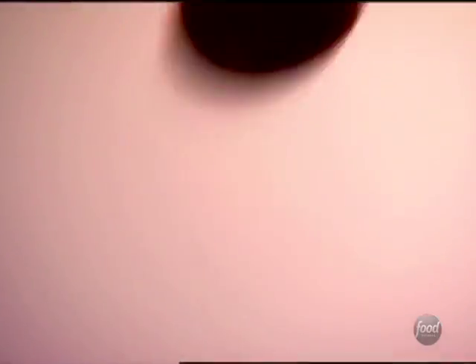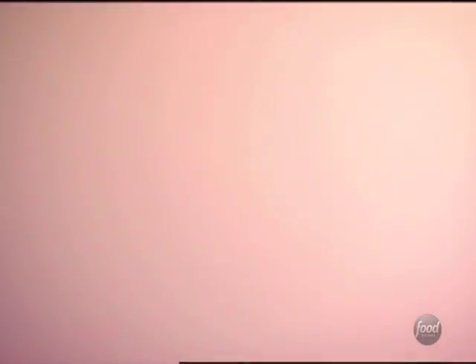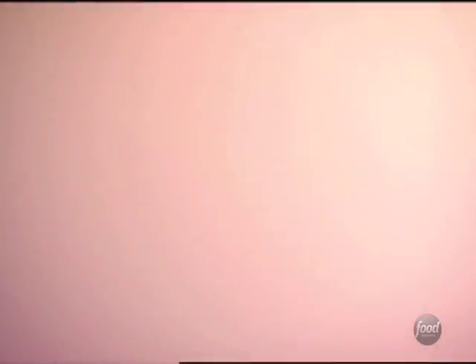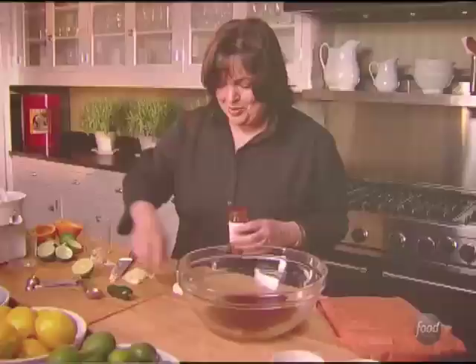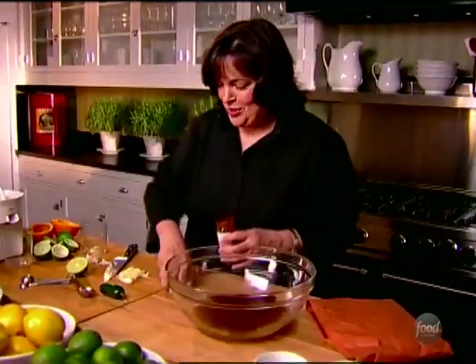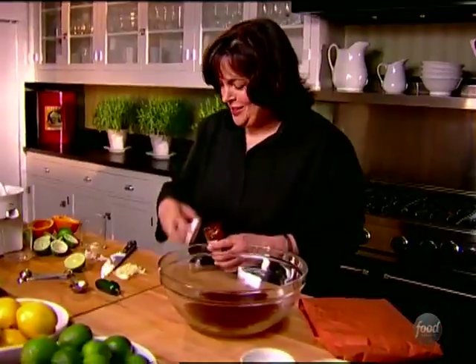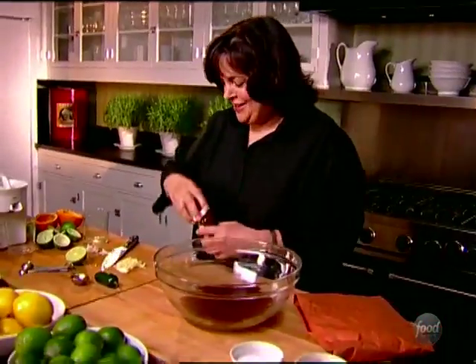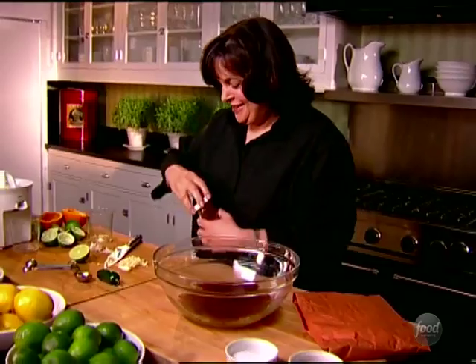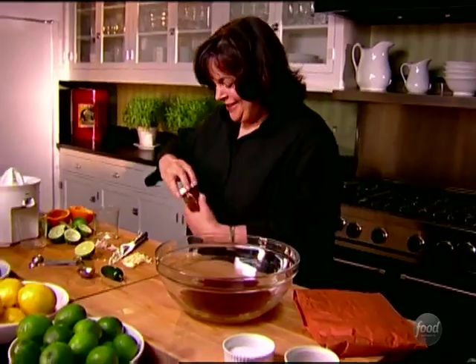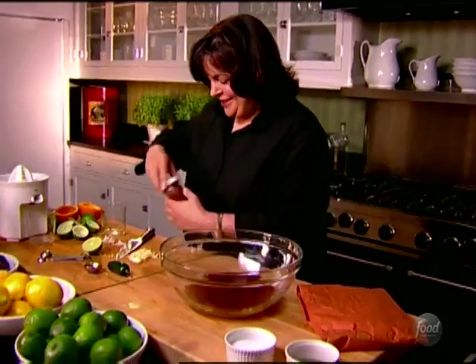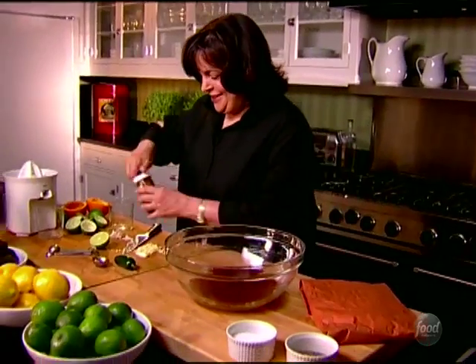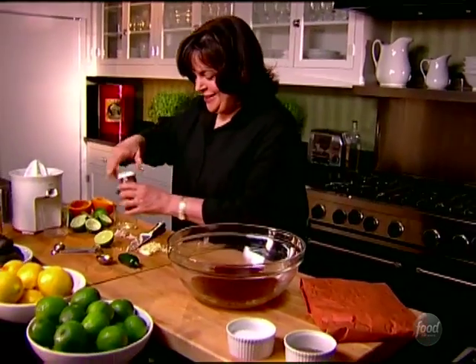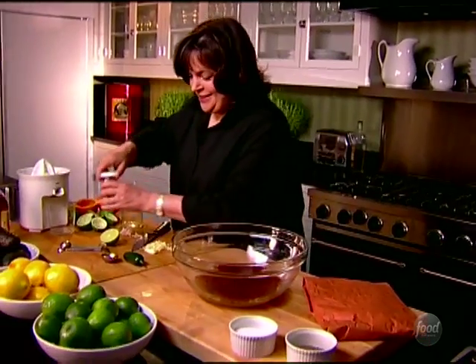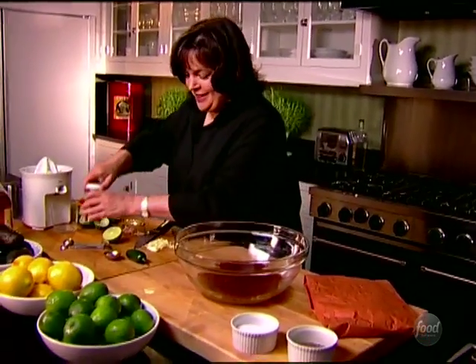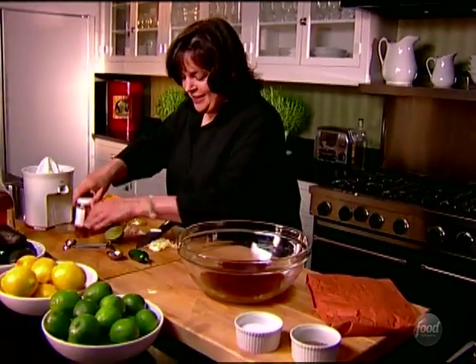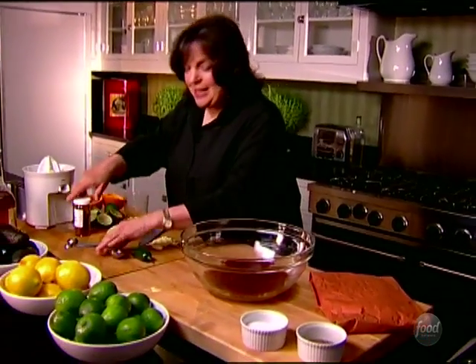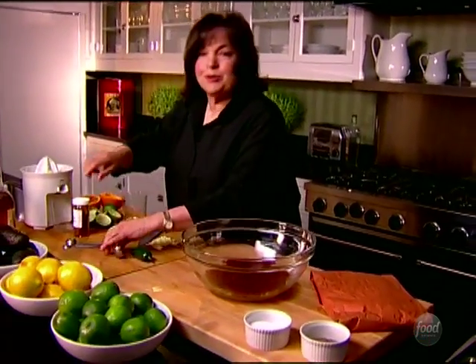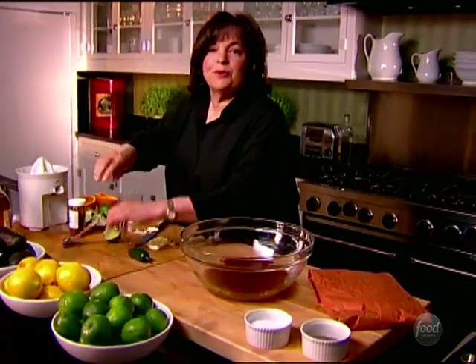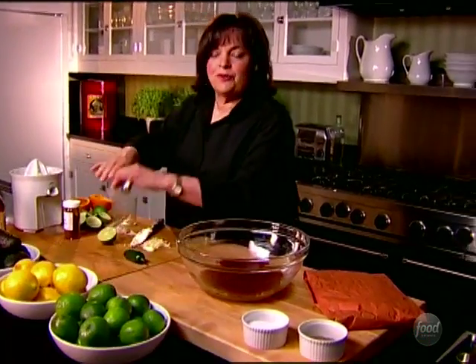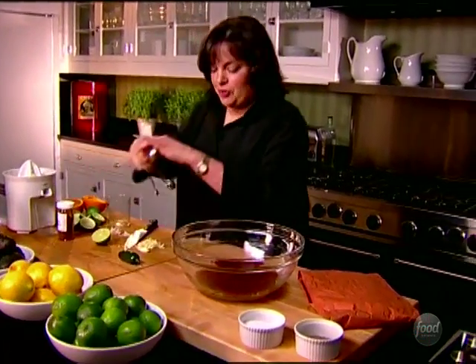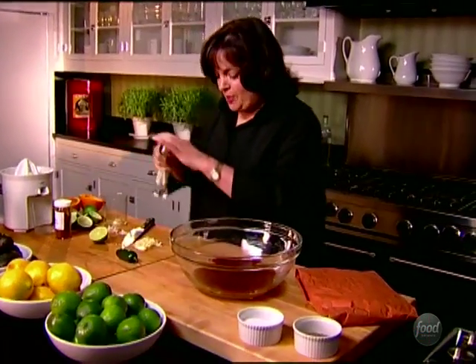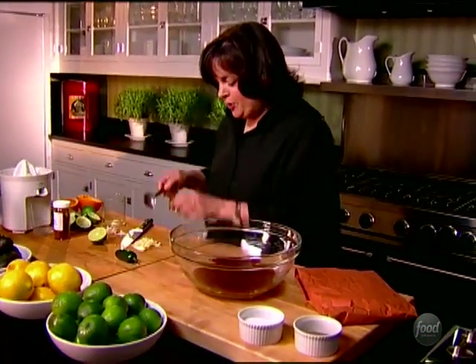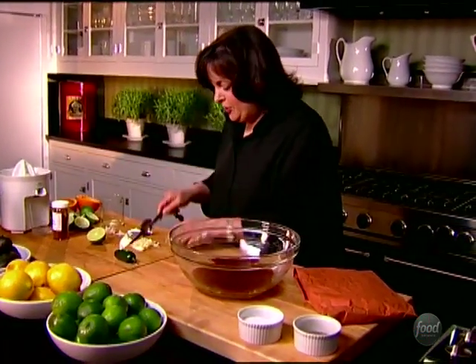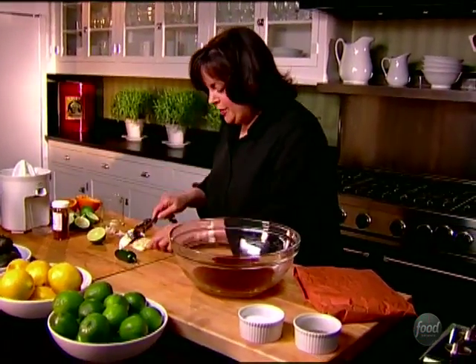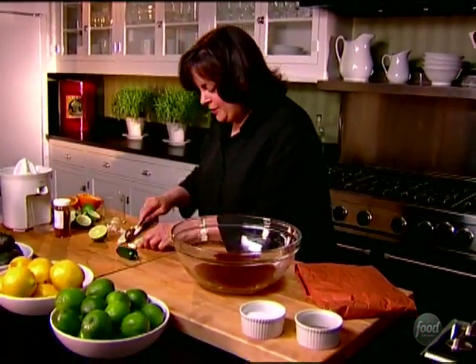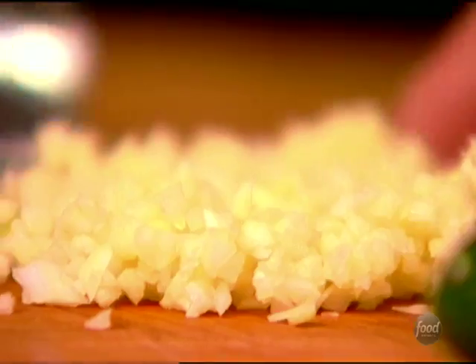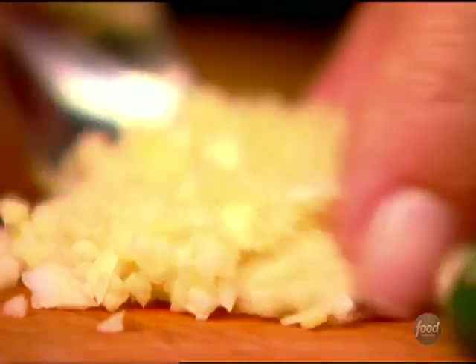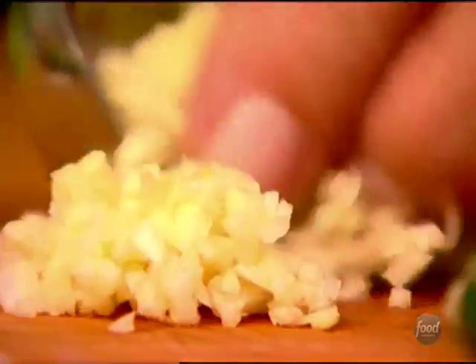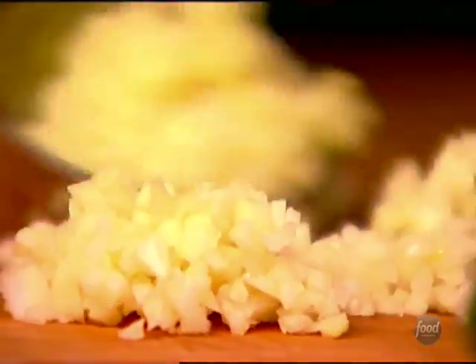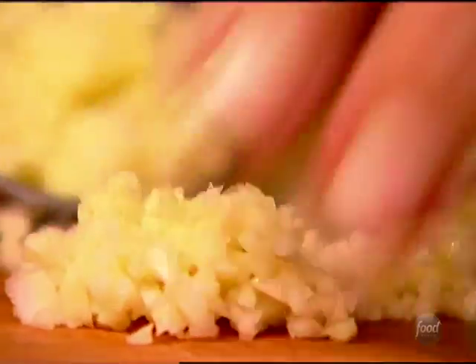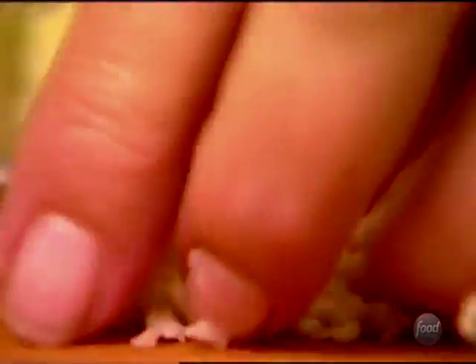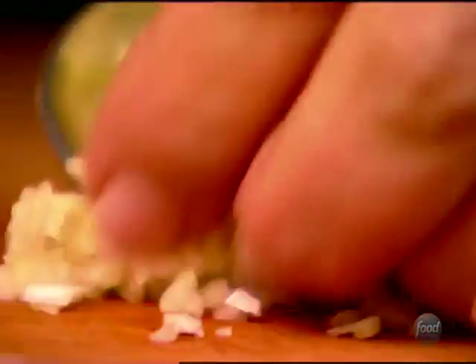Mmm, that smells so good. A tablespoon of chopped garlic to give it spice.